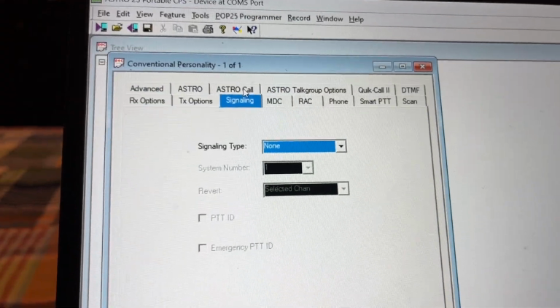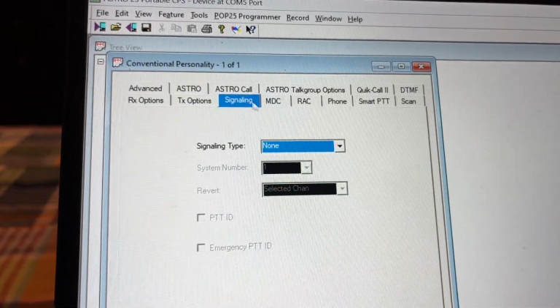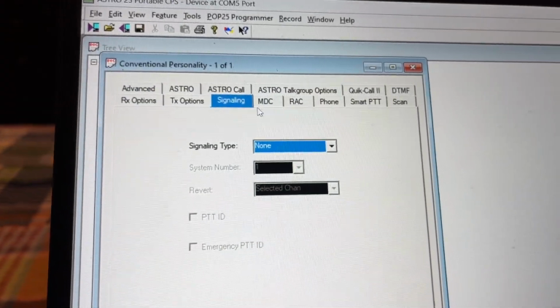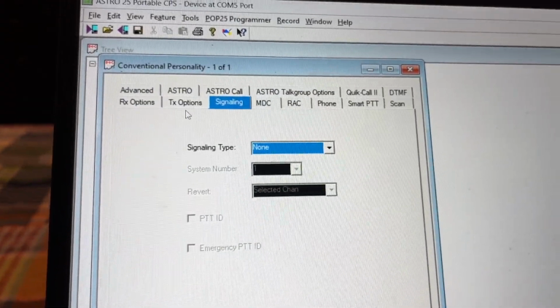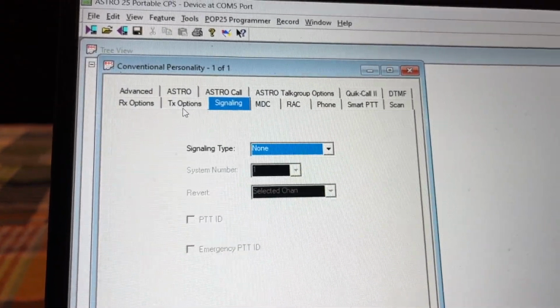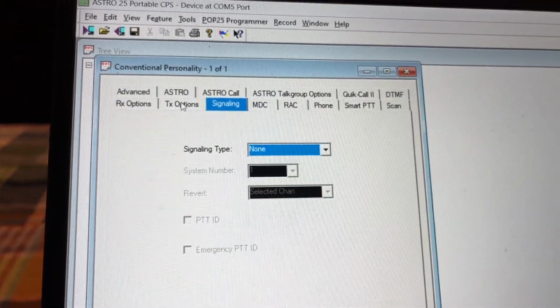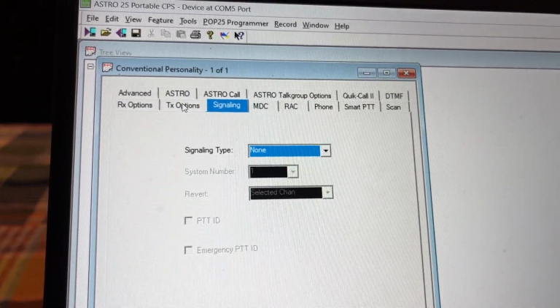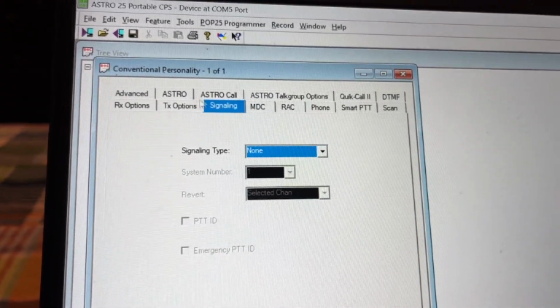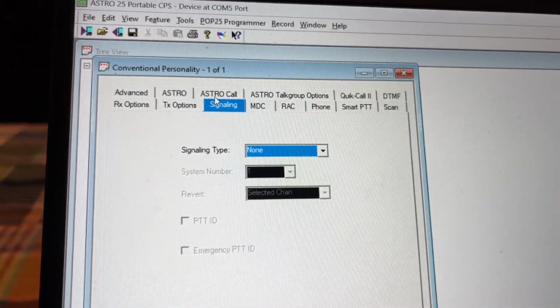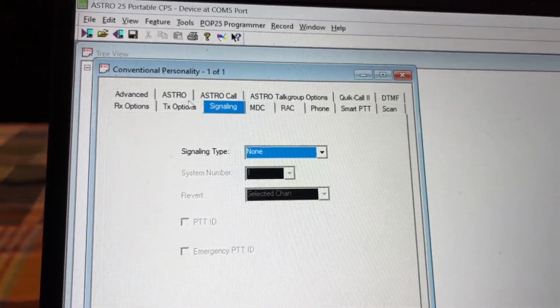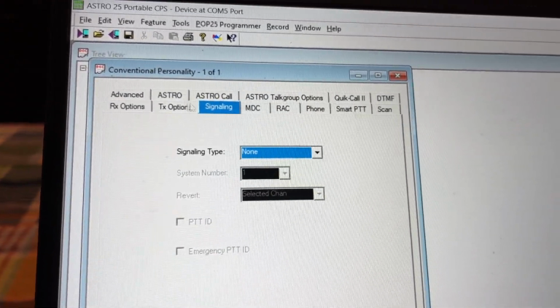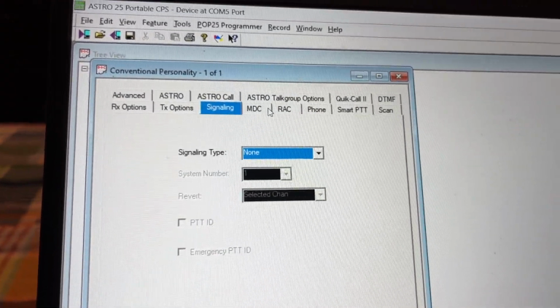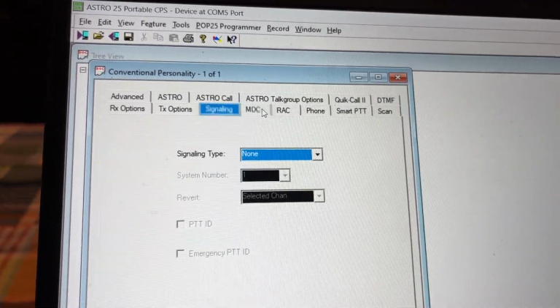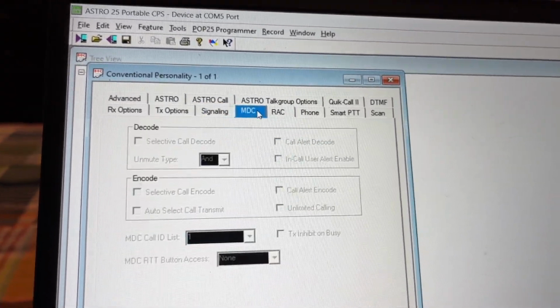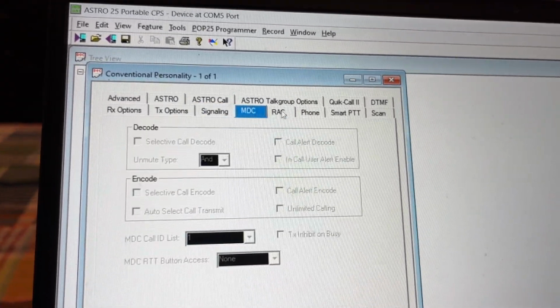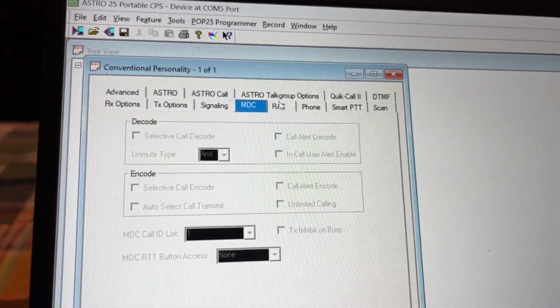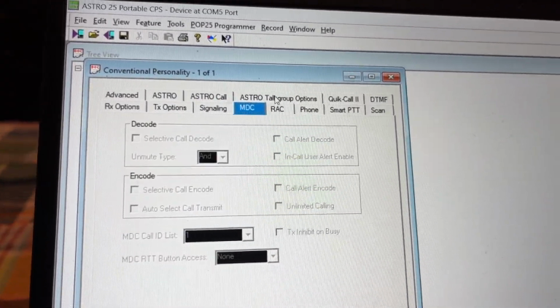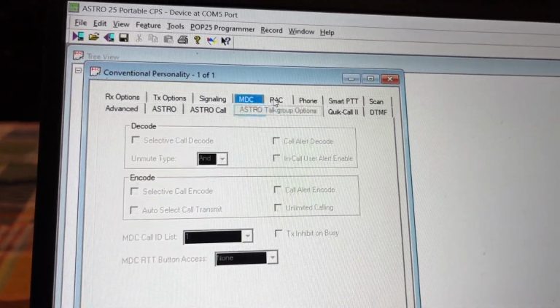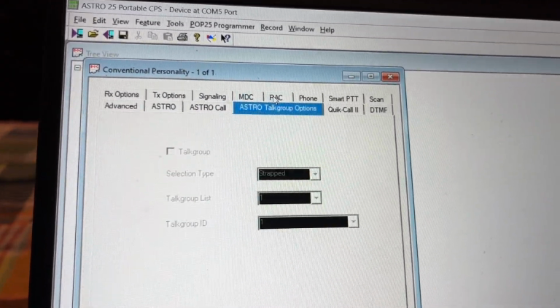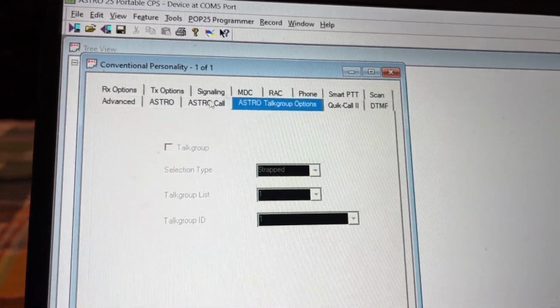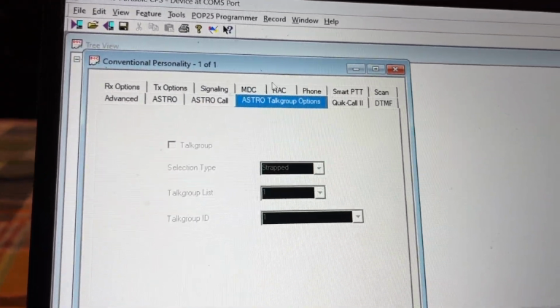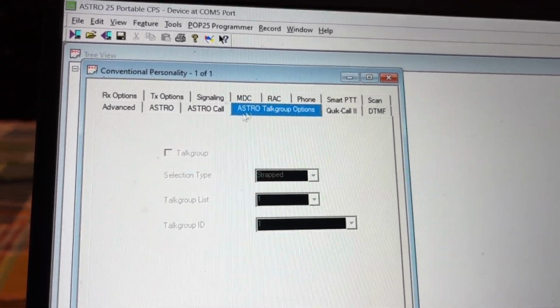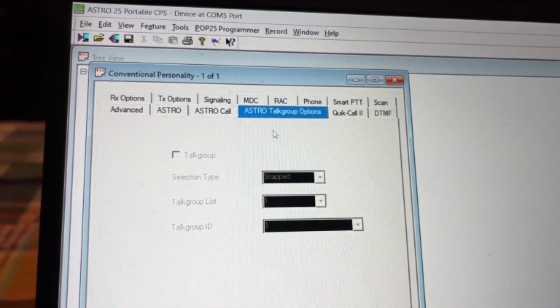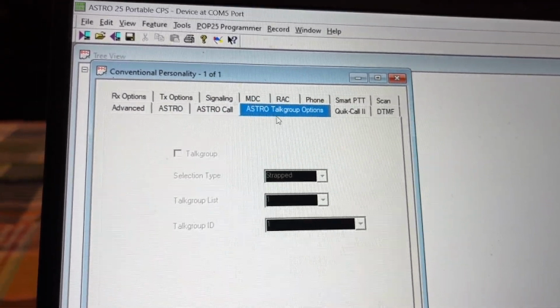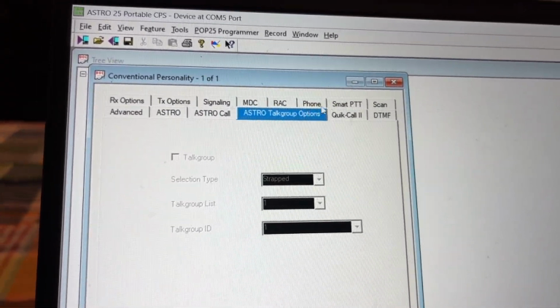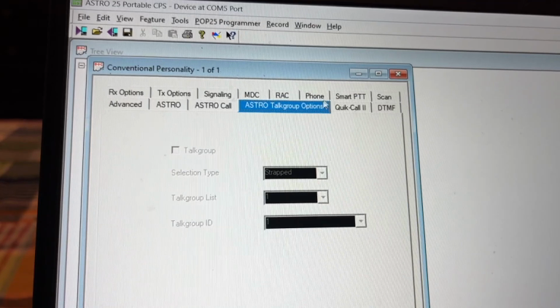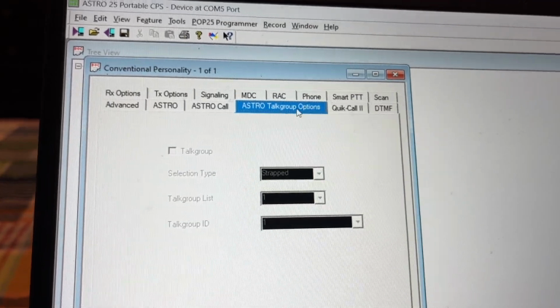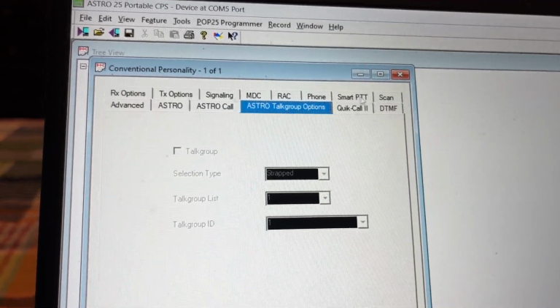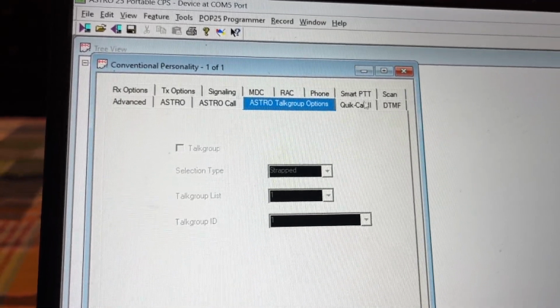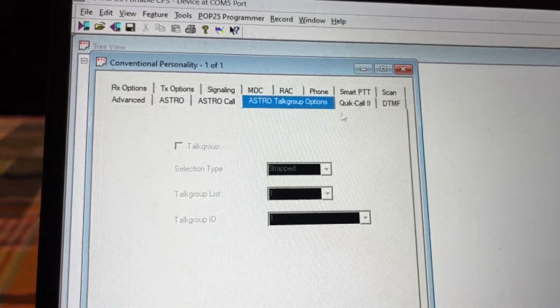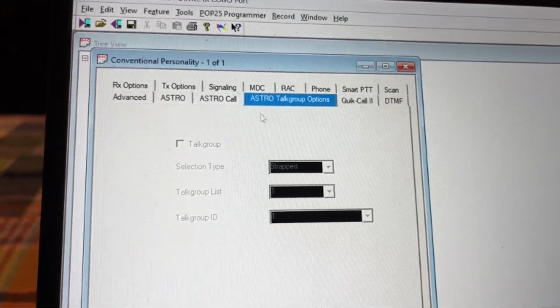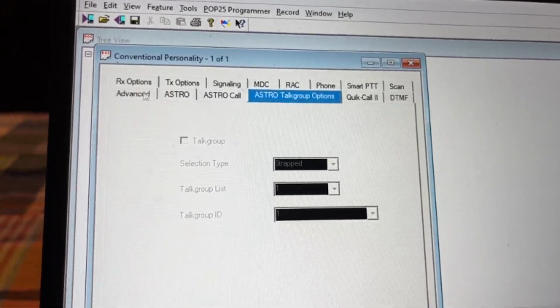Signaling — we'll set that up later. MDC — we're not going to mess with Astro or anything like that.